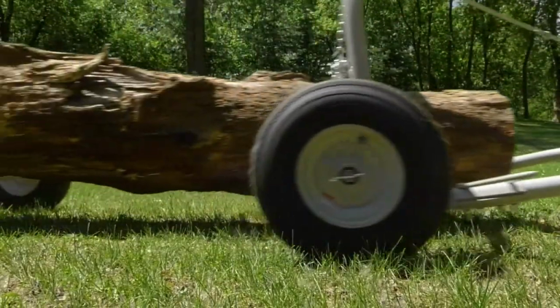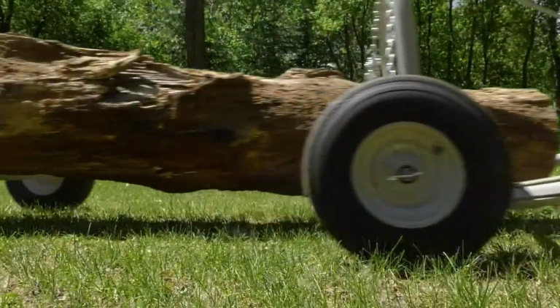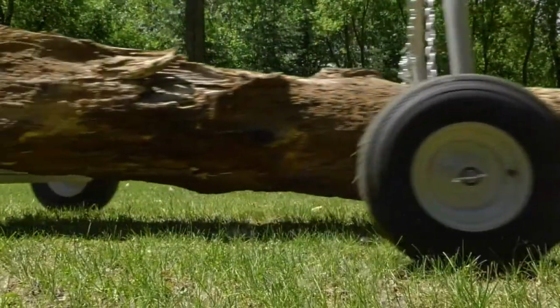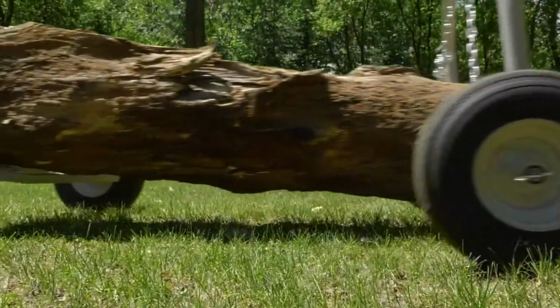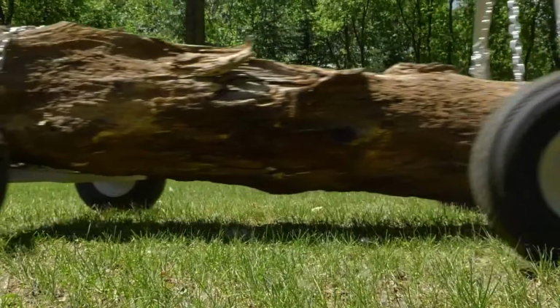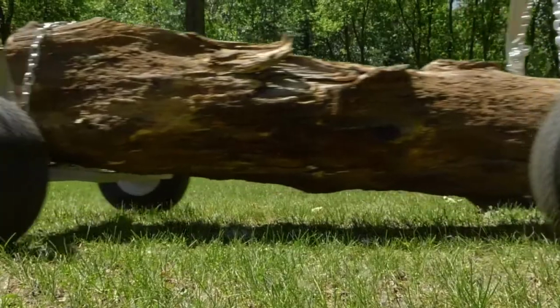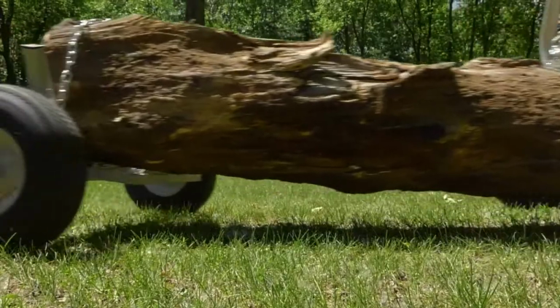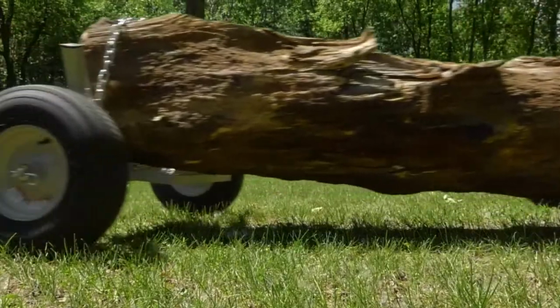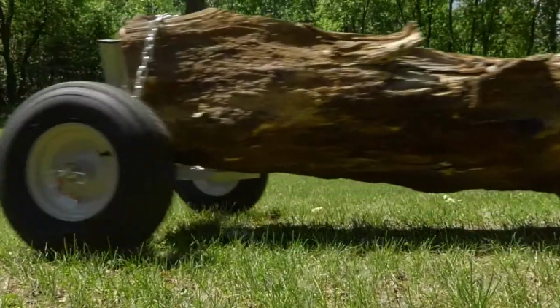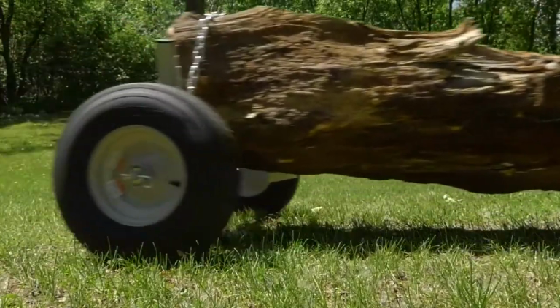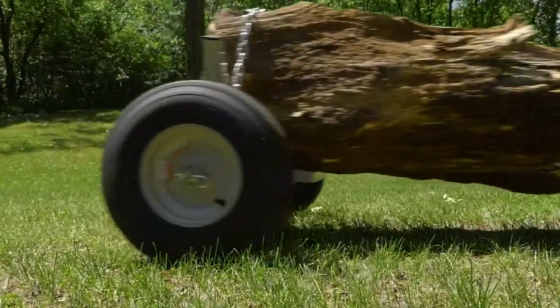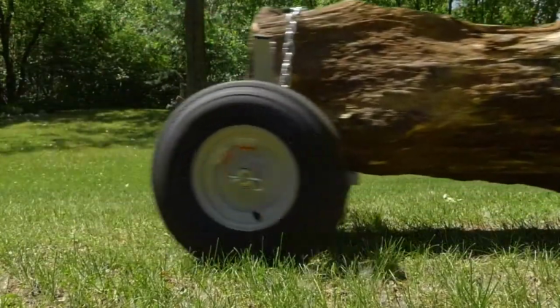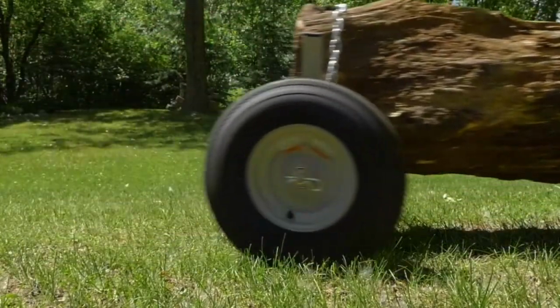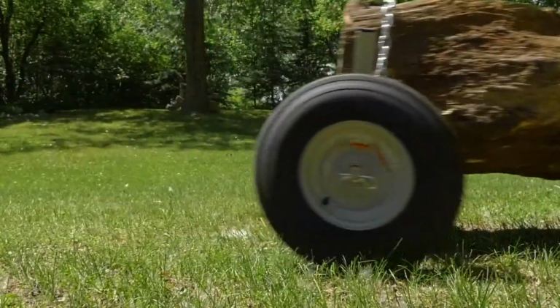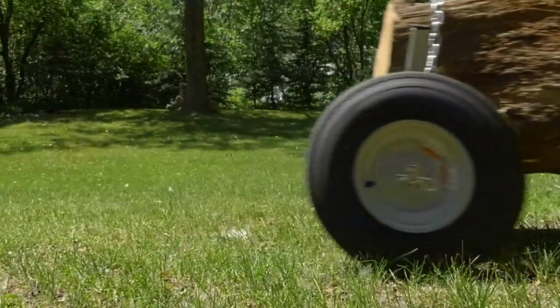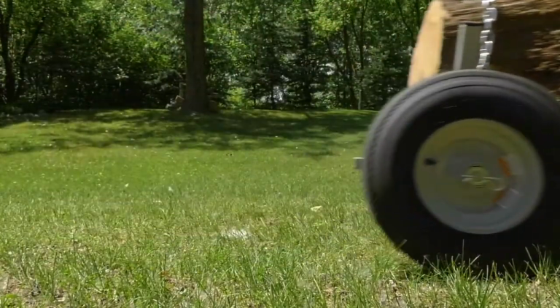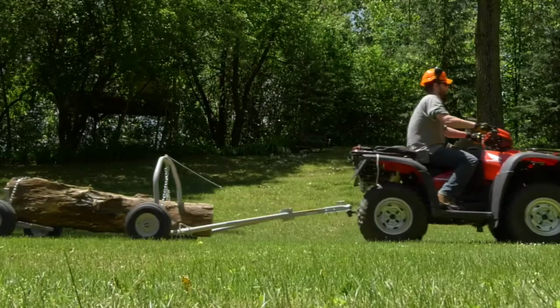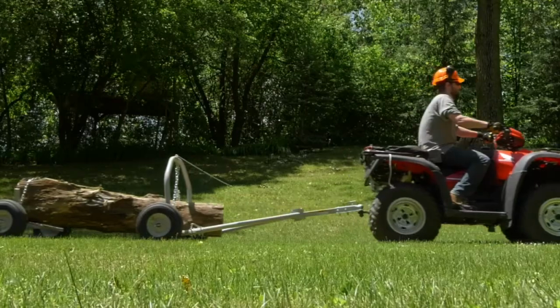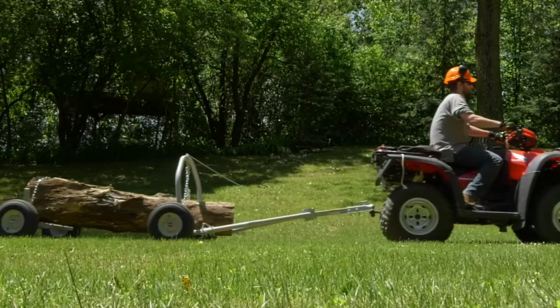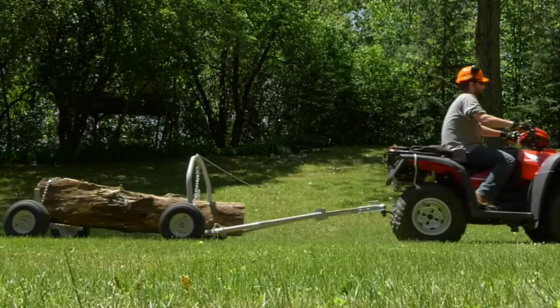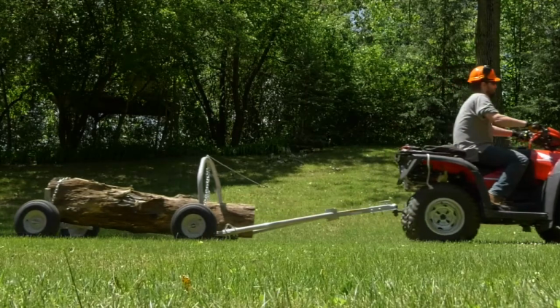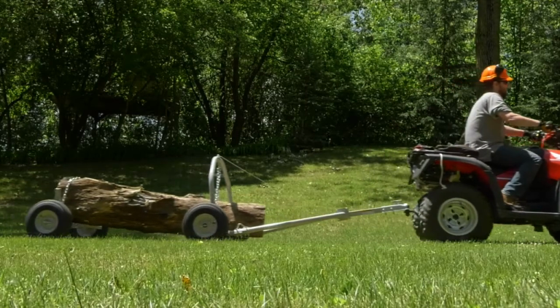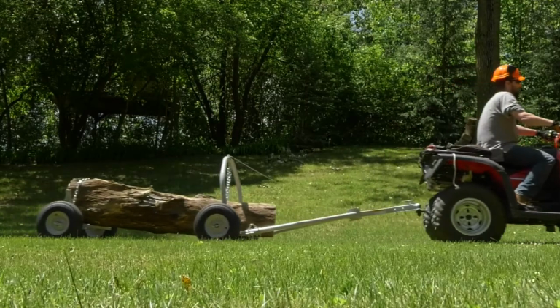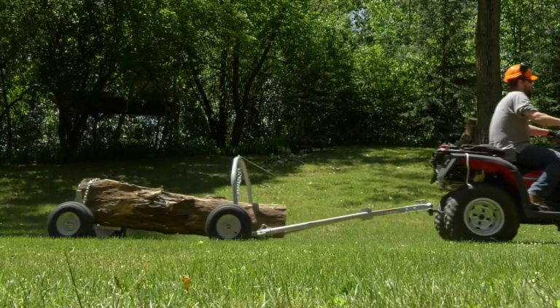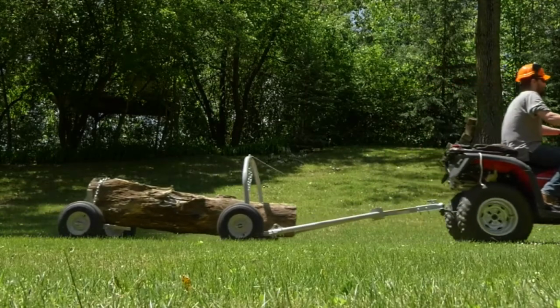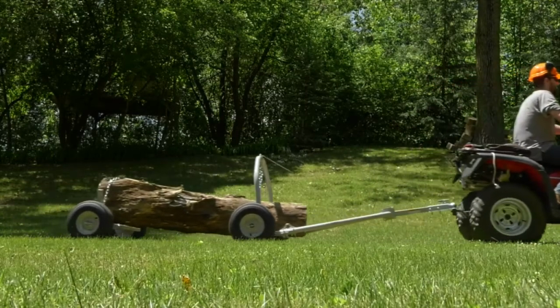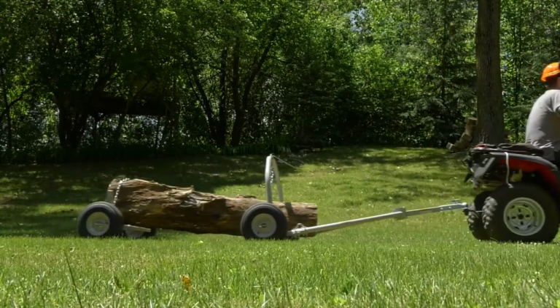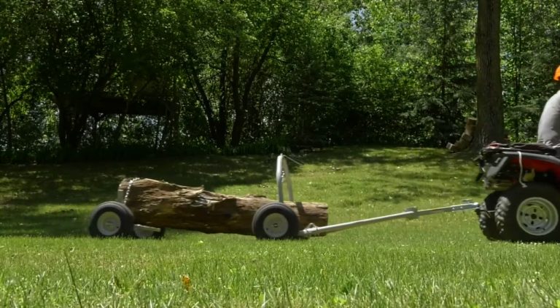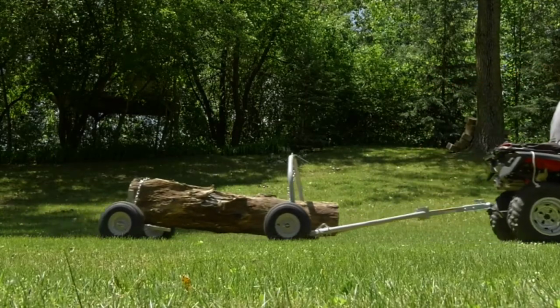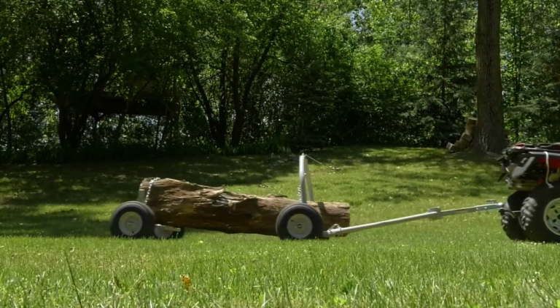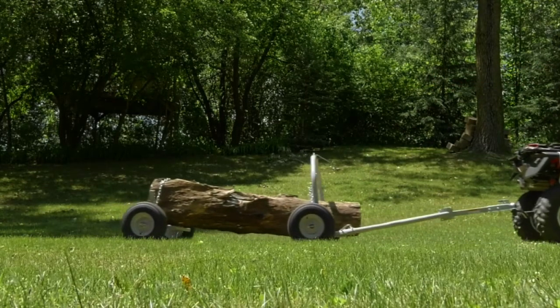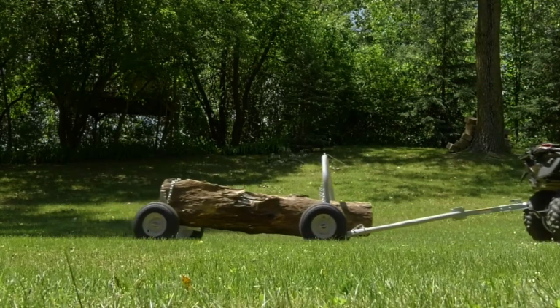Easily move logs behind your ATV with this Log Skidding Arch and Holder from Strongway.